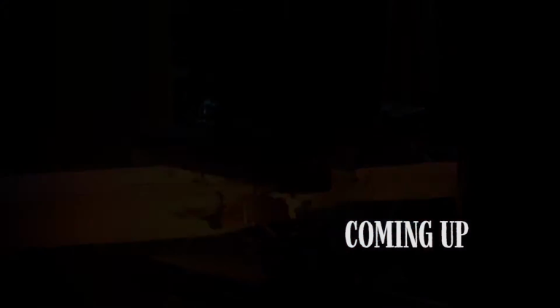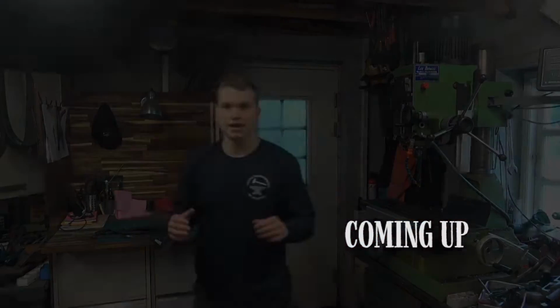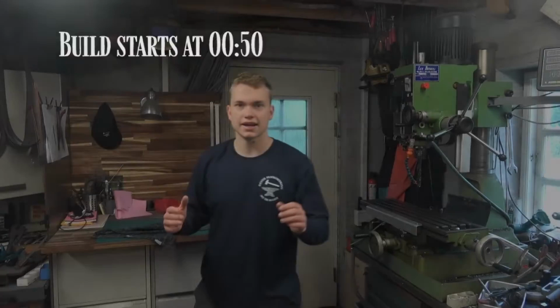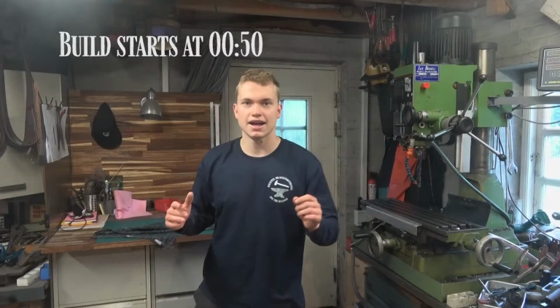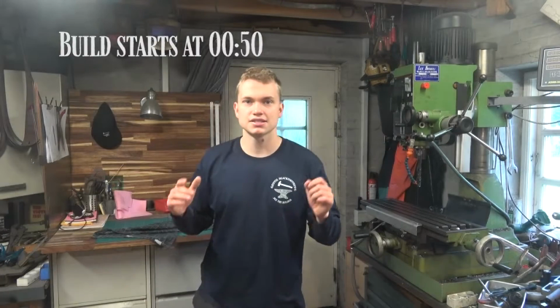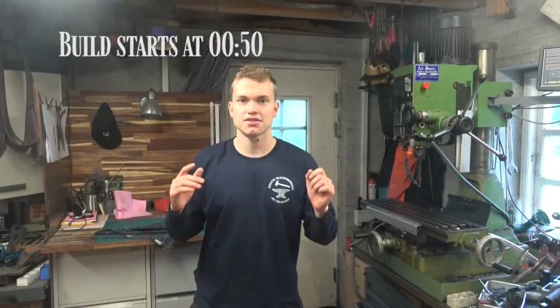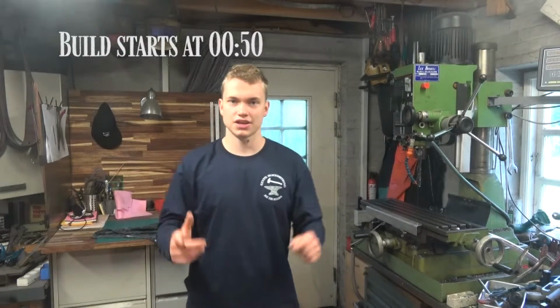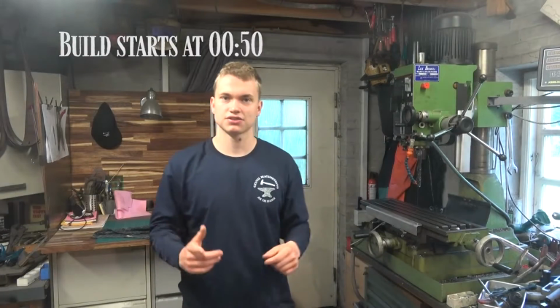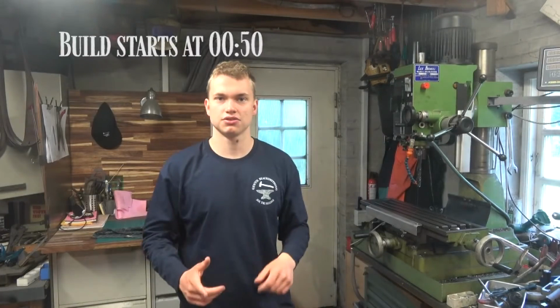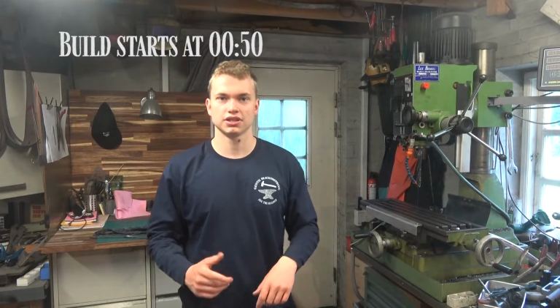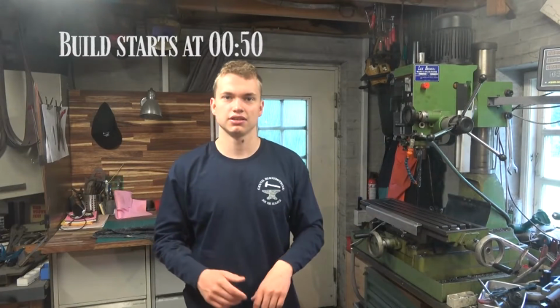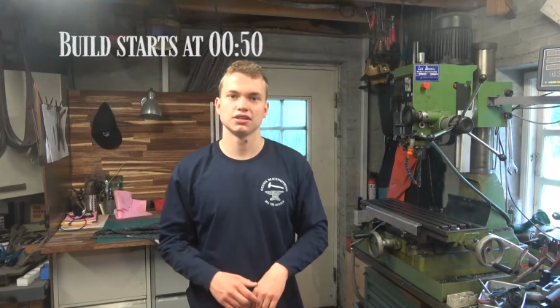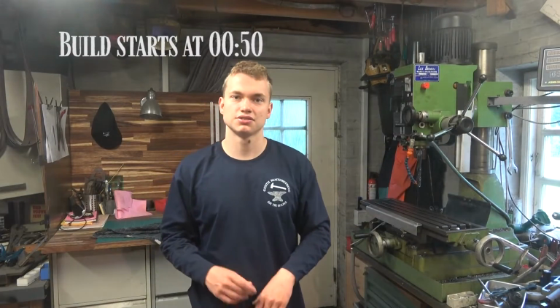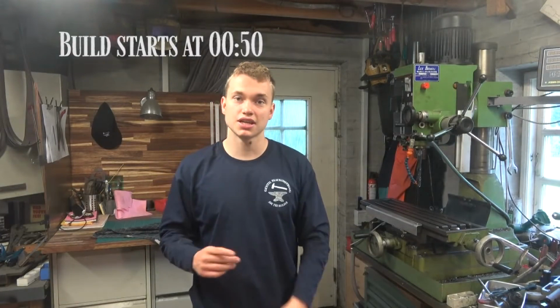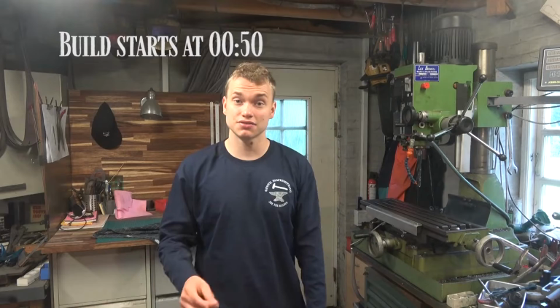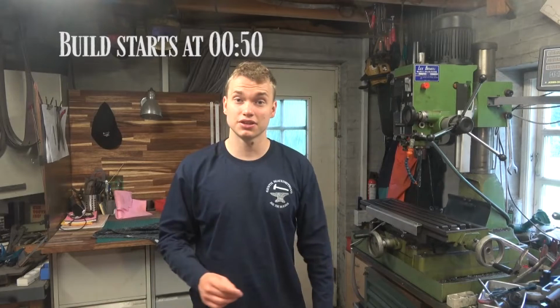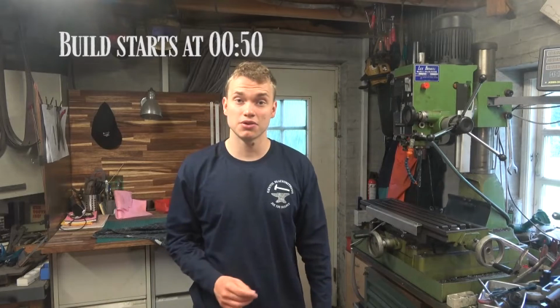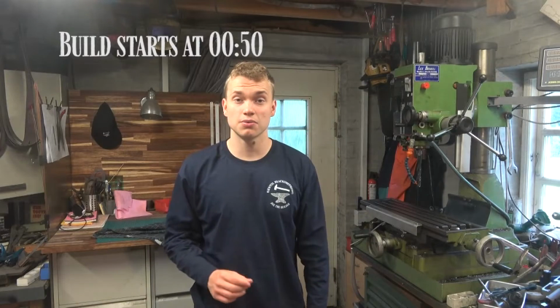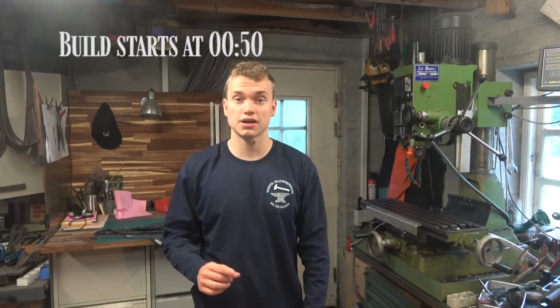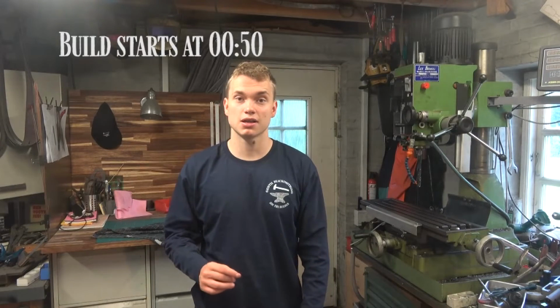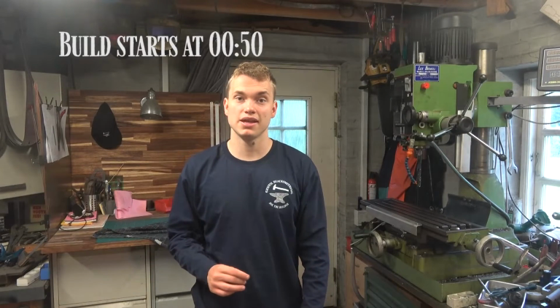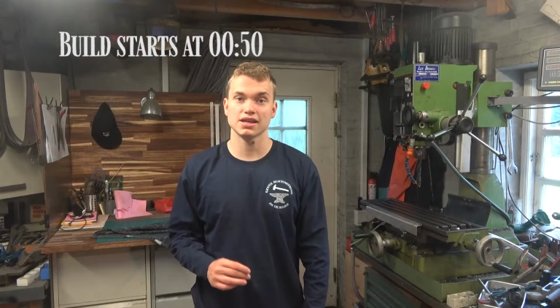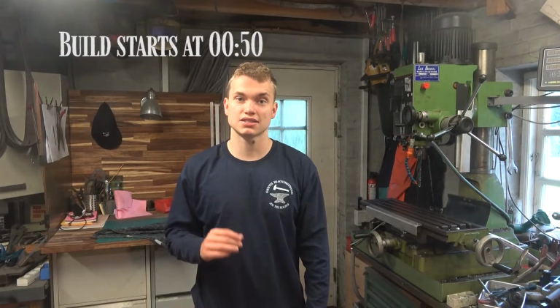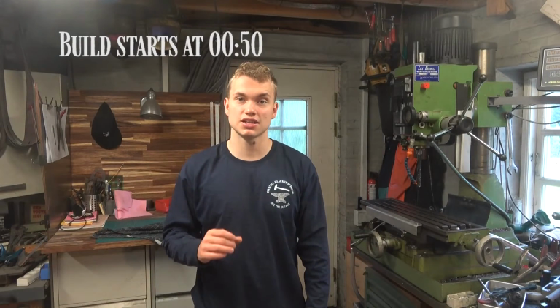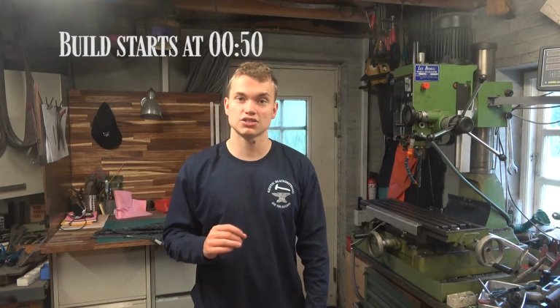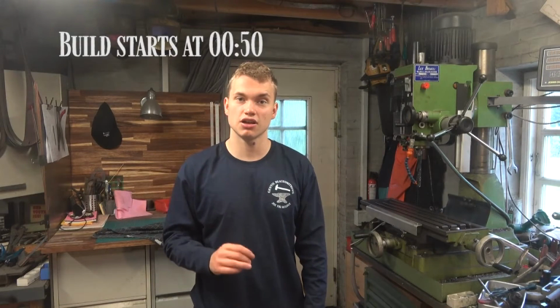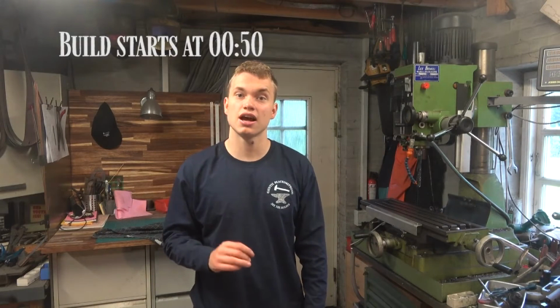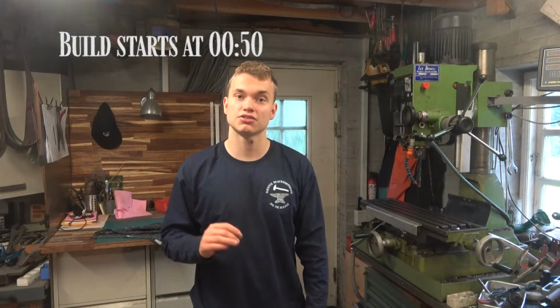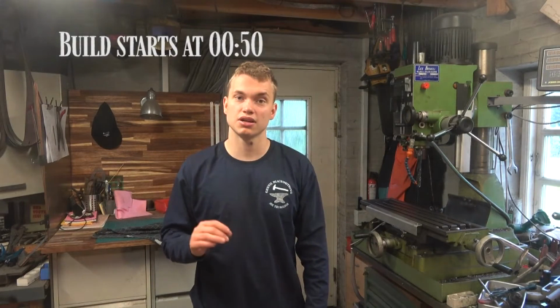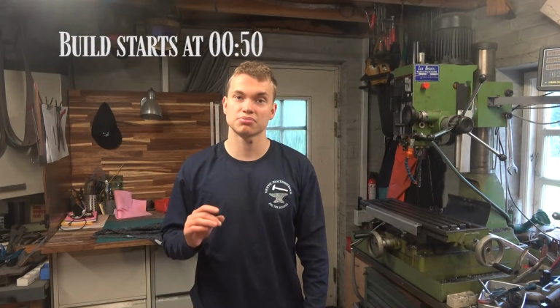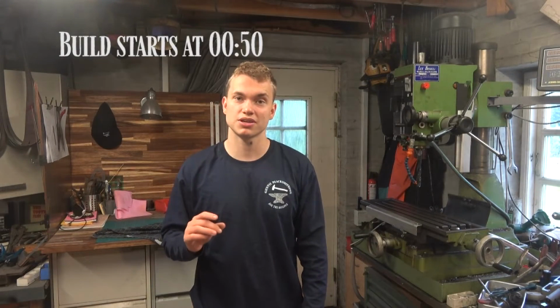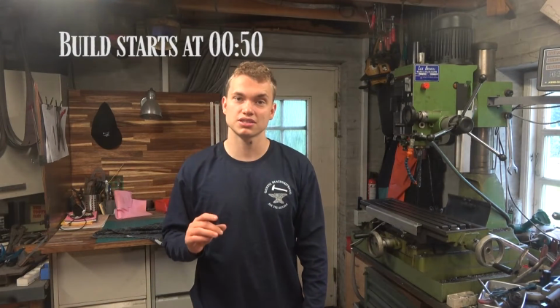Hey guys, thanks for tuning in. In today's video we are going to make a 10 tonne hydraulic press.